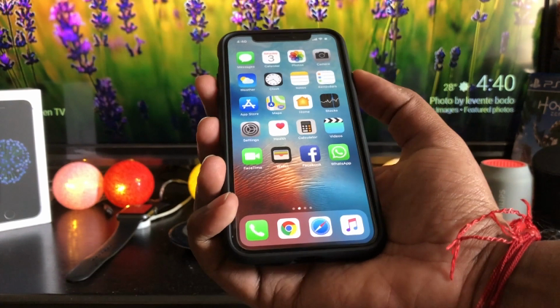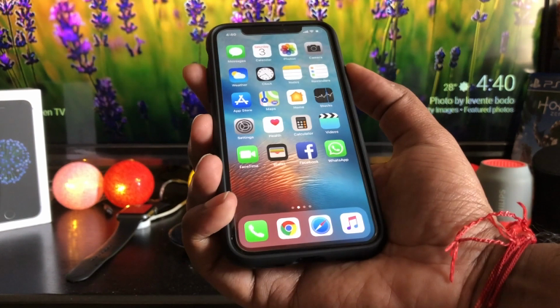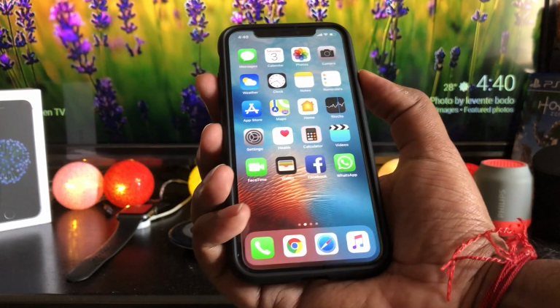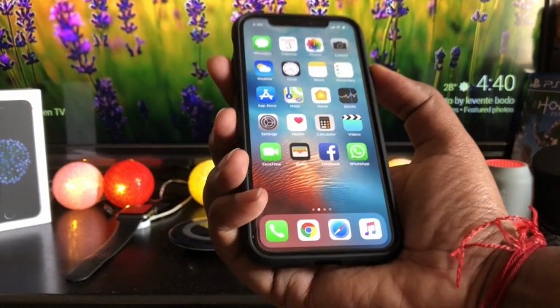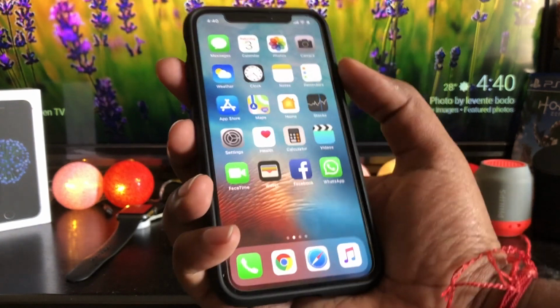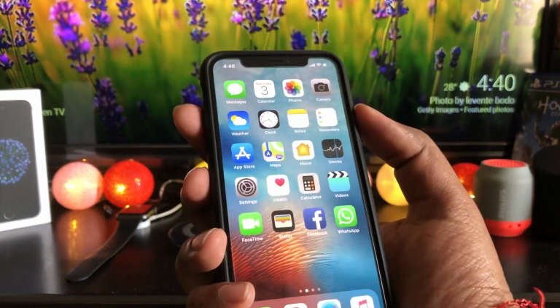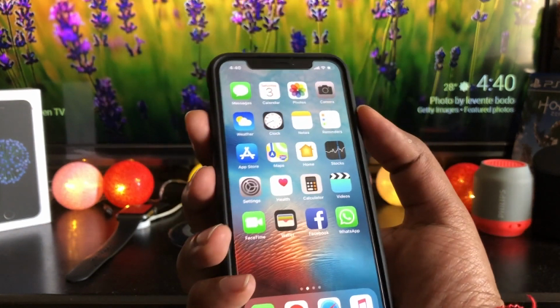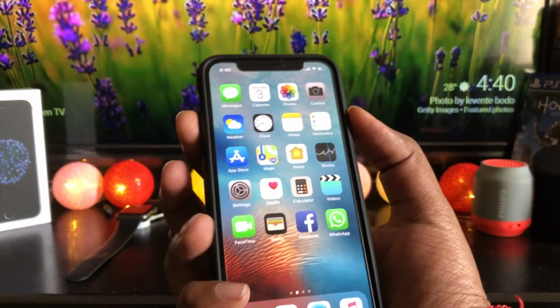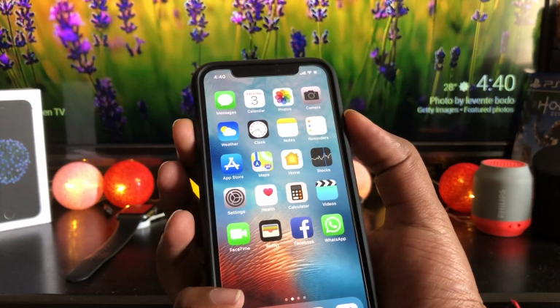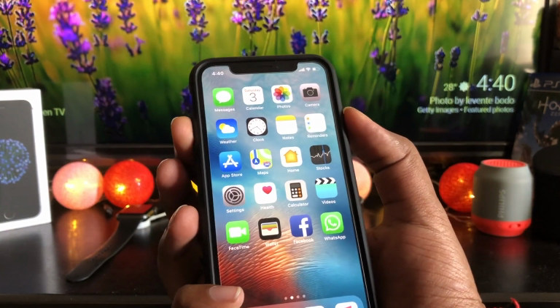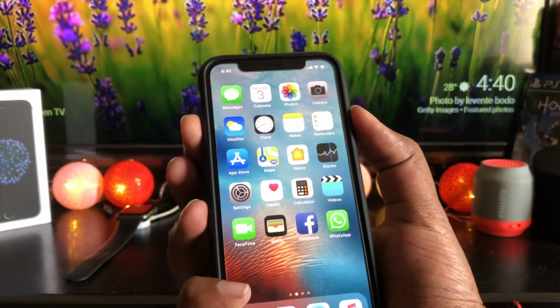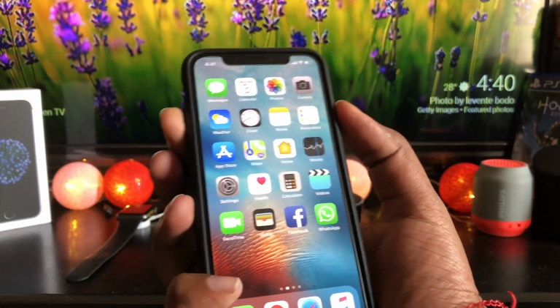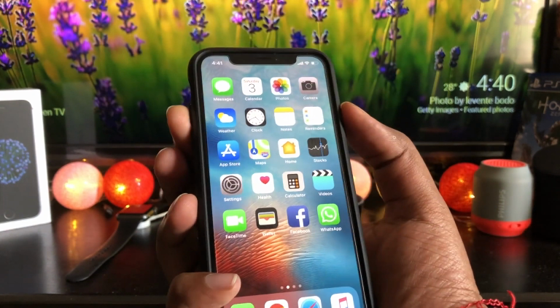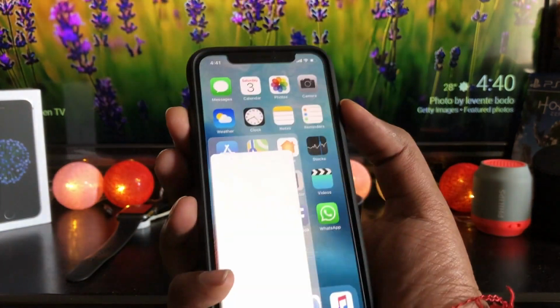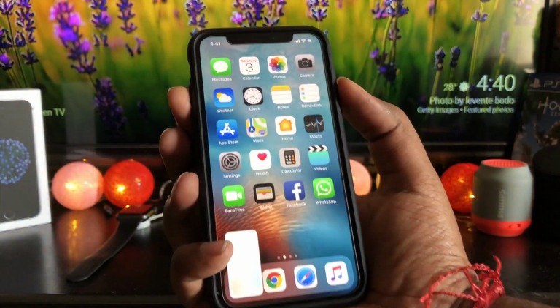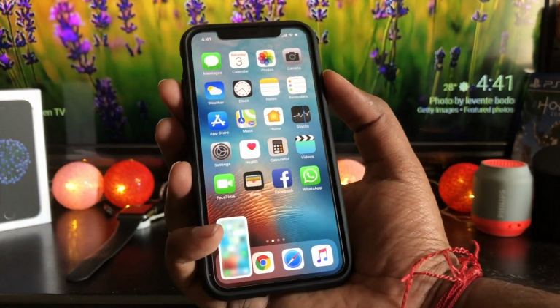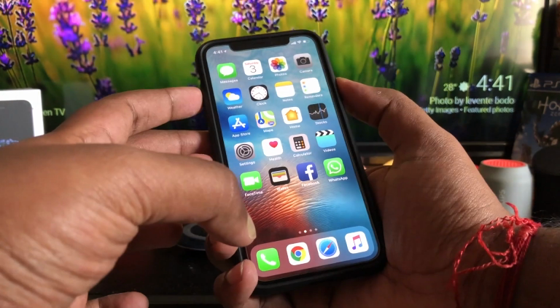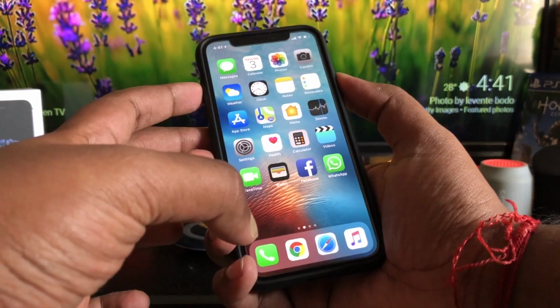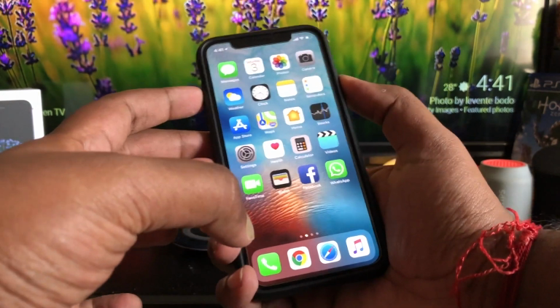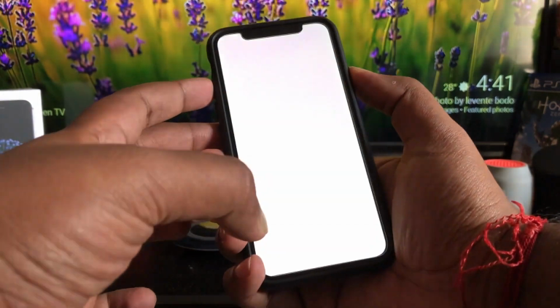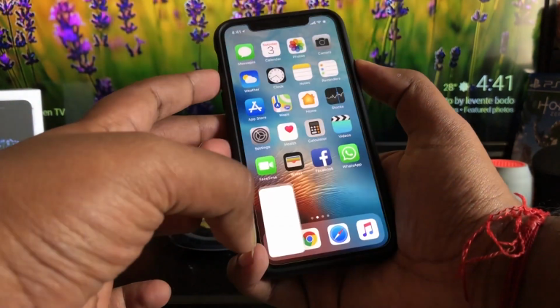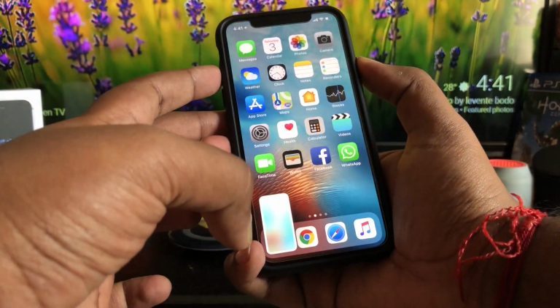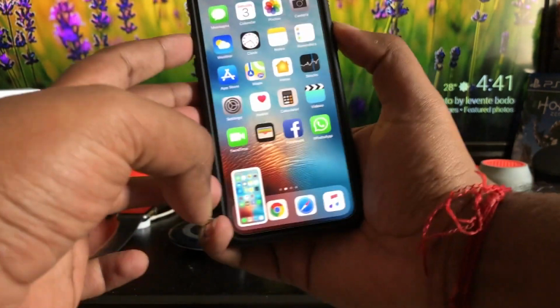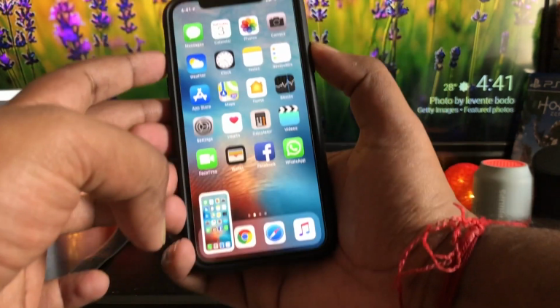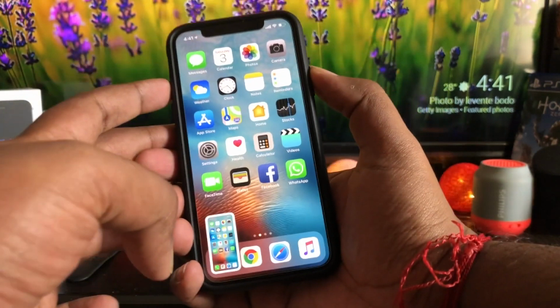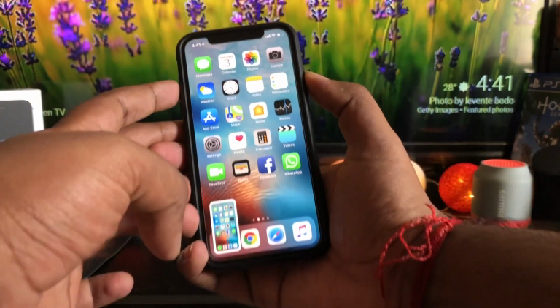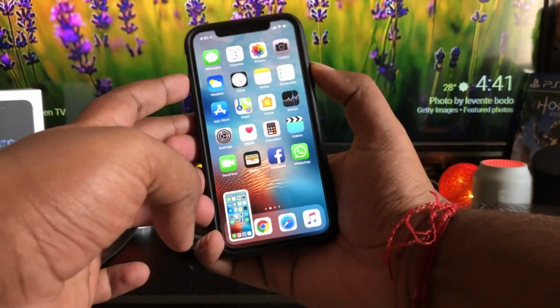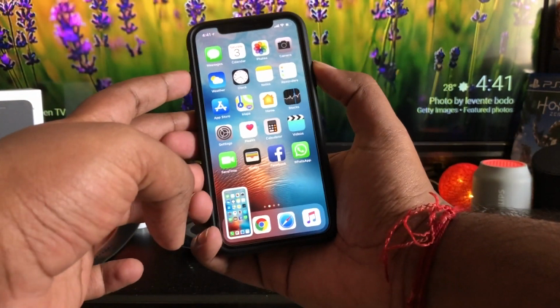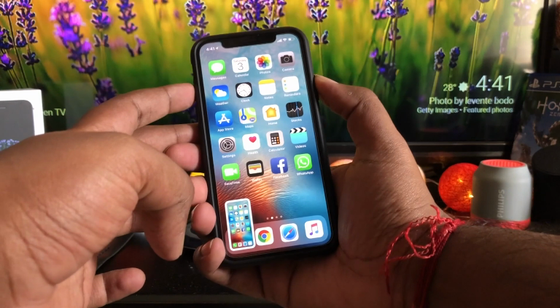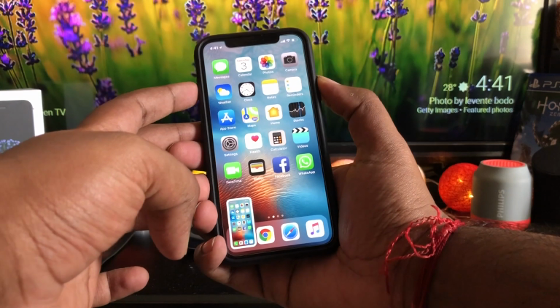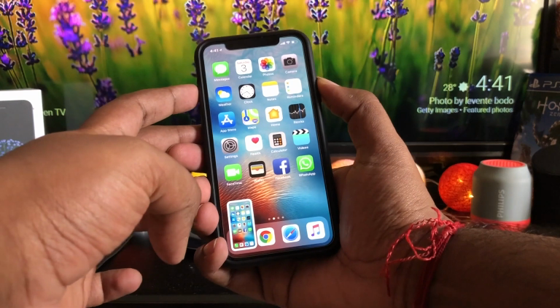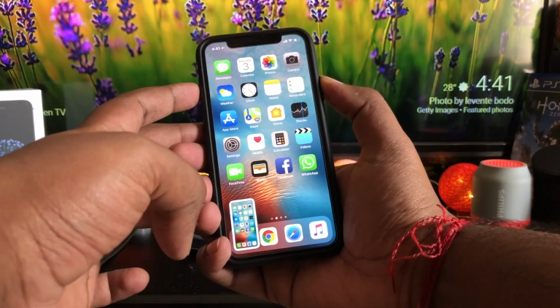To snap a screenshot of what's on the screen, just press the side button and the volume up key simultaneously.